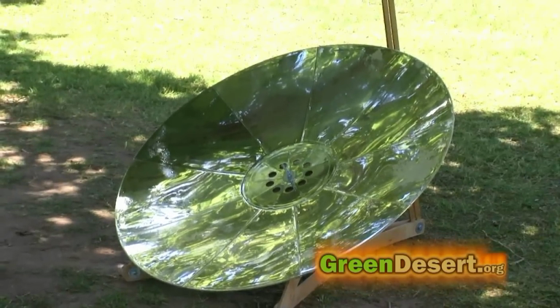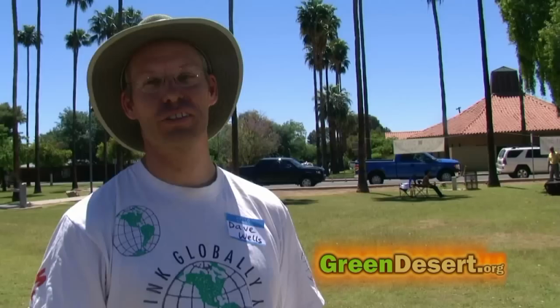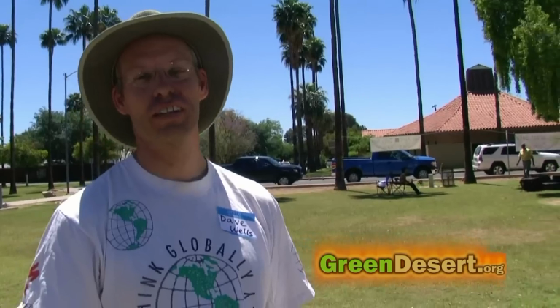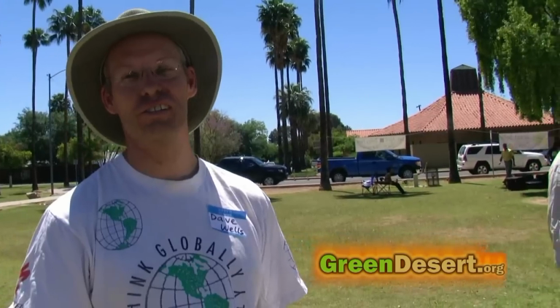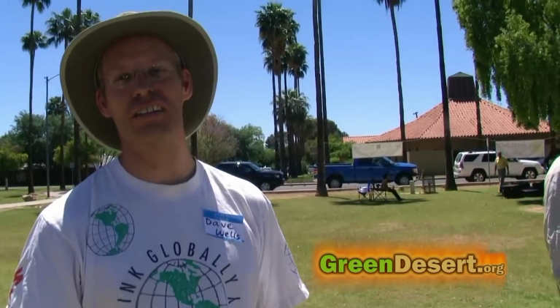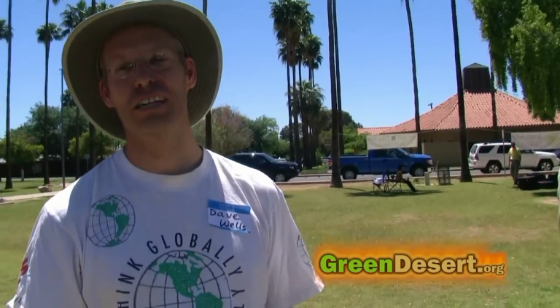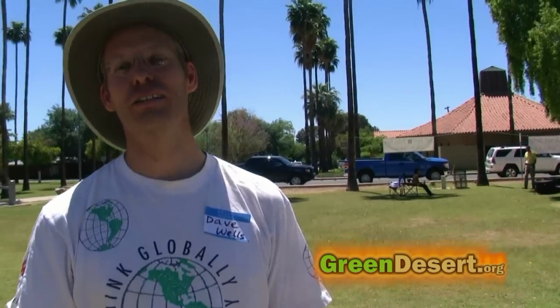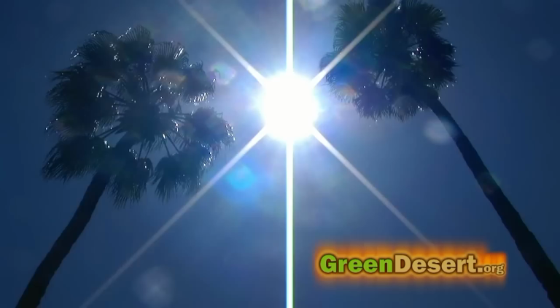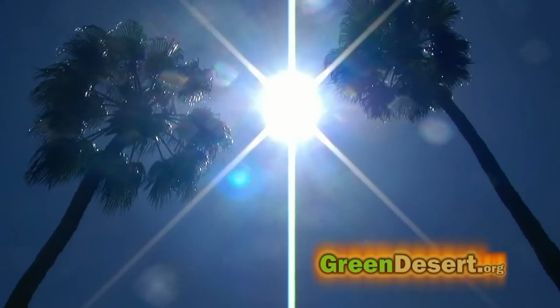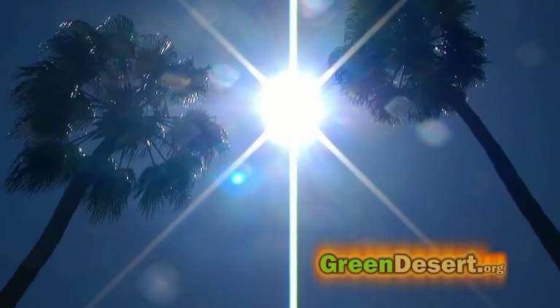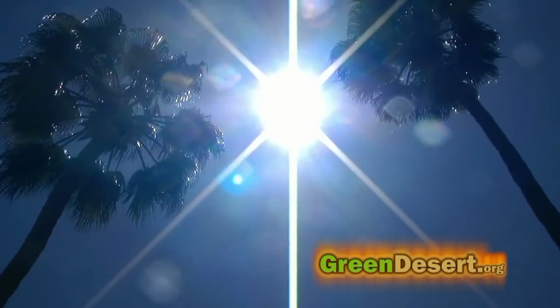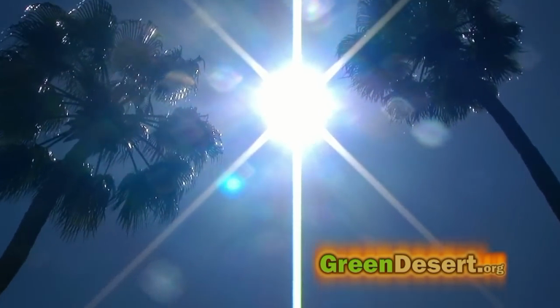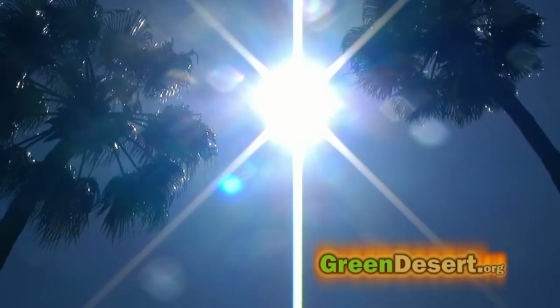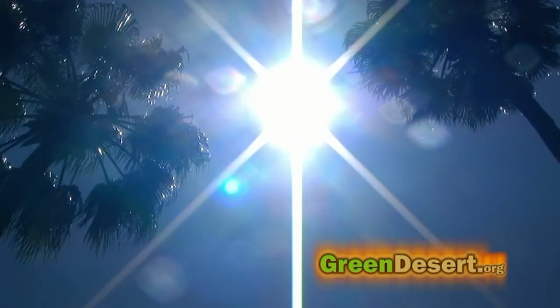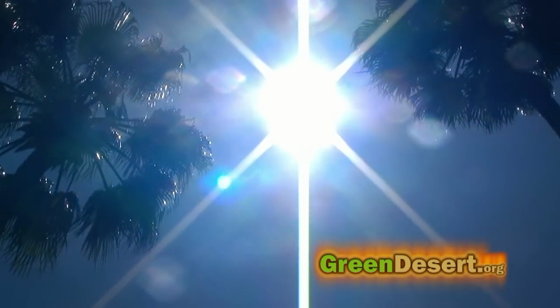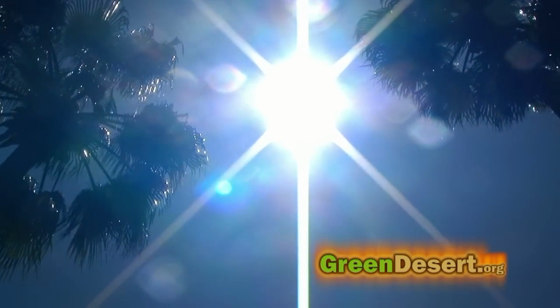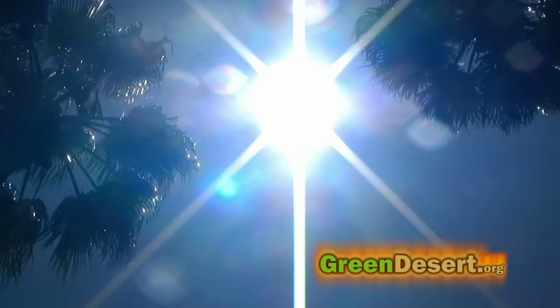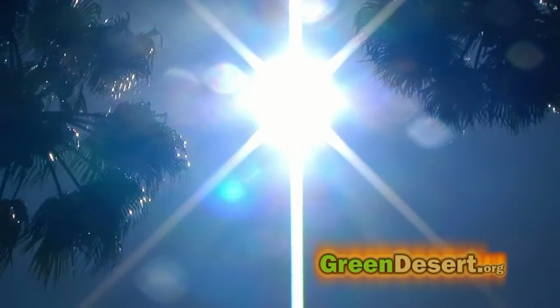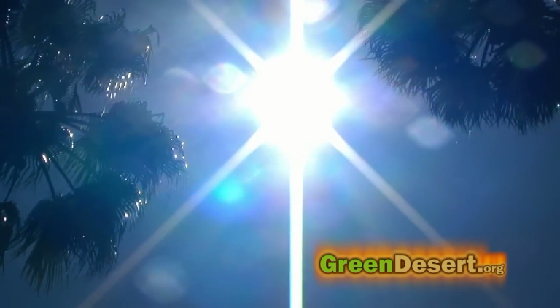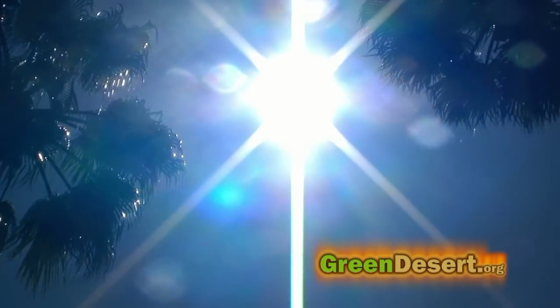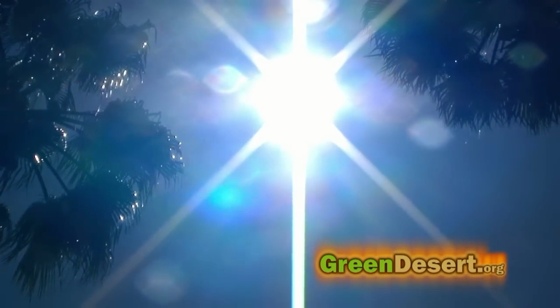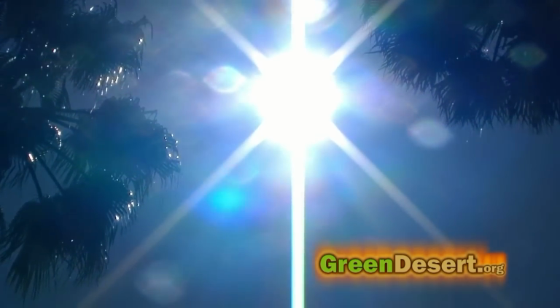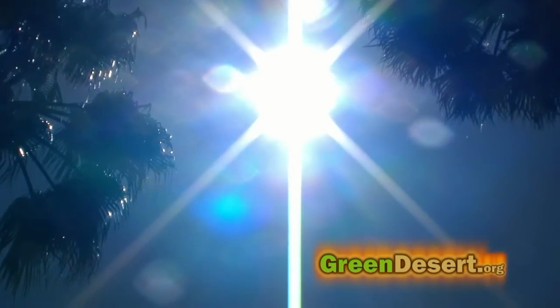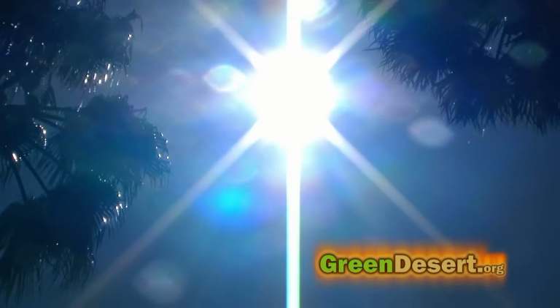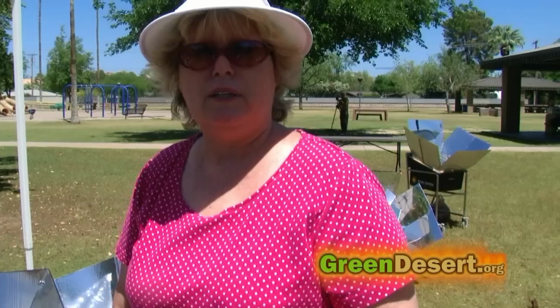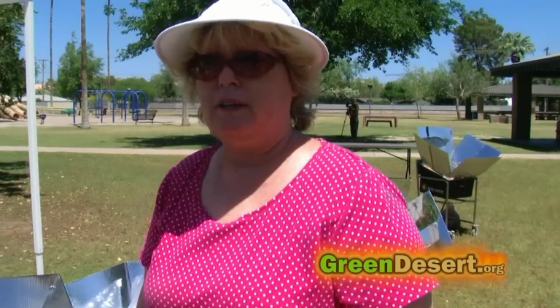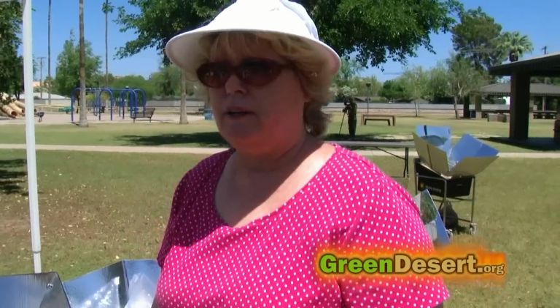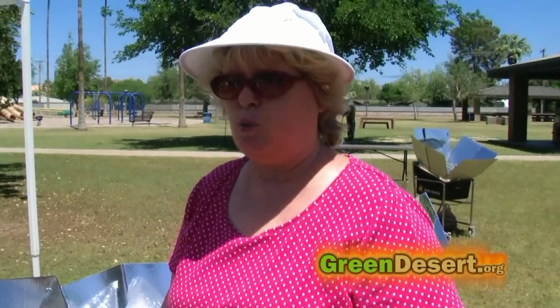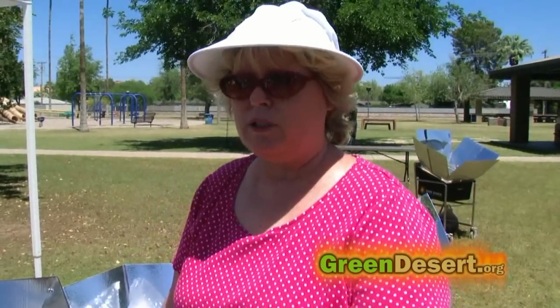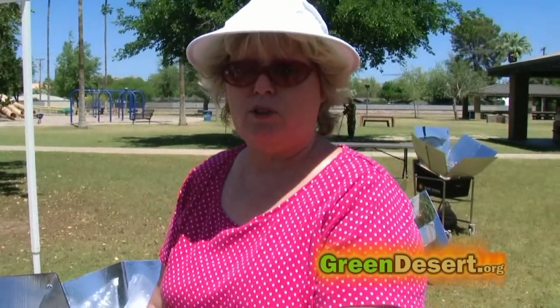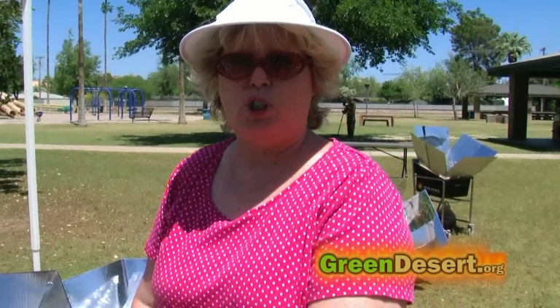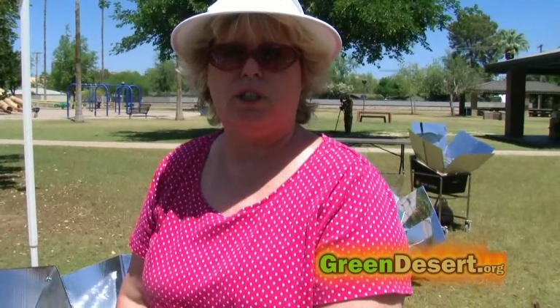We live in Arizona and we get way too much sun here. Energy from the sun is free — if the grid goes down, we can still cook.